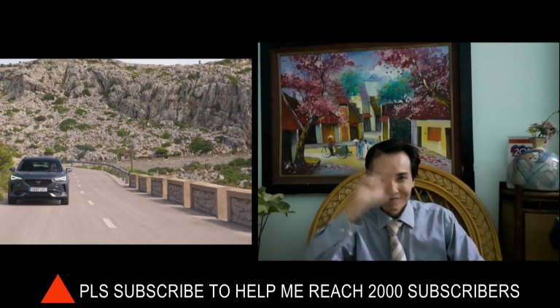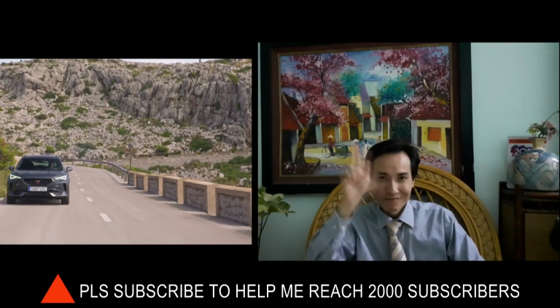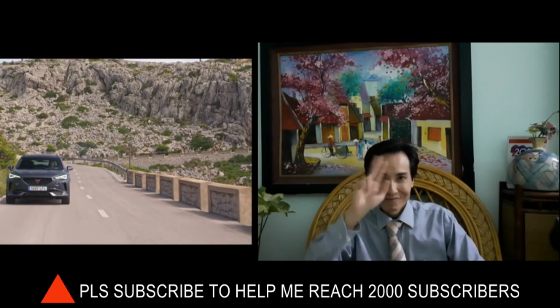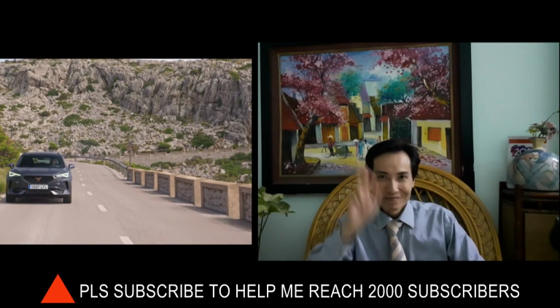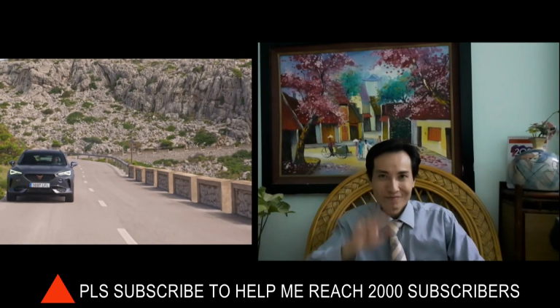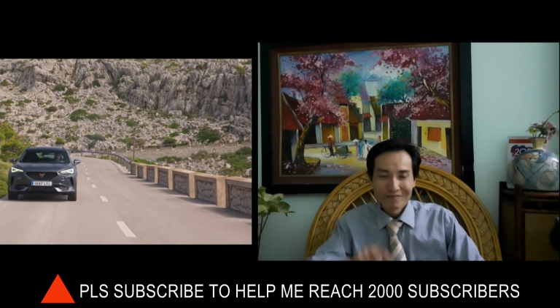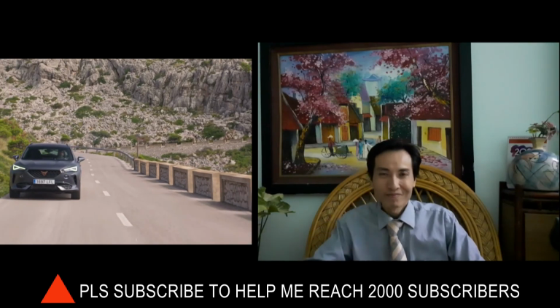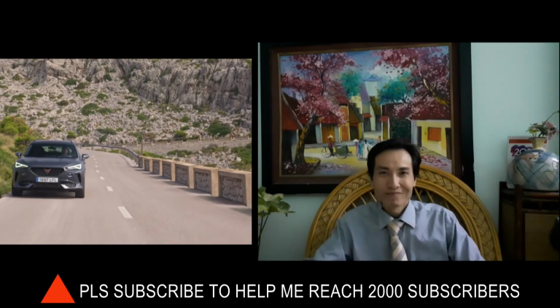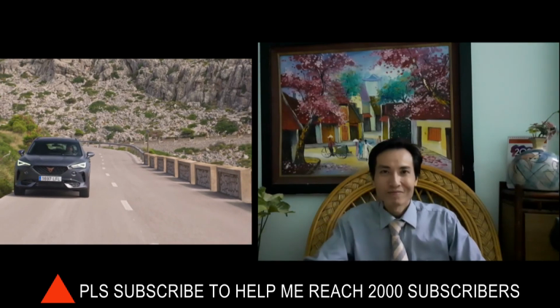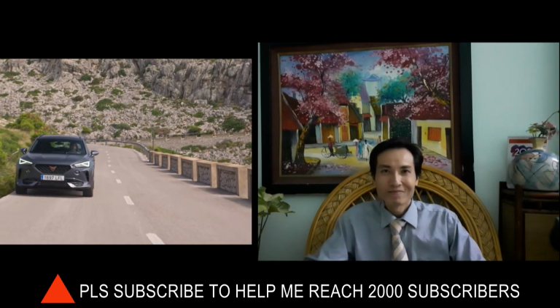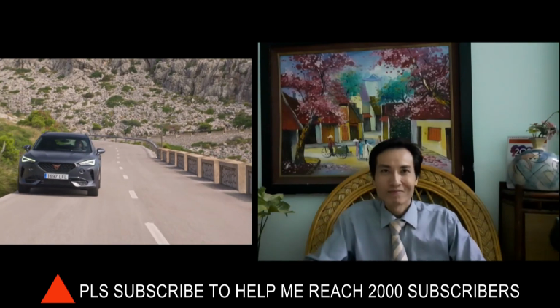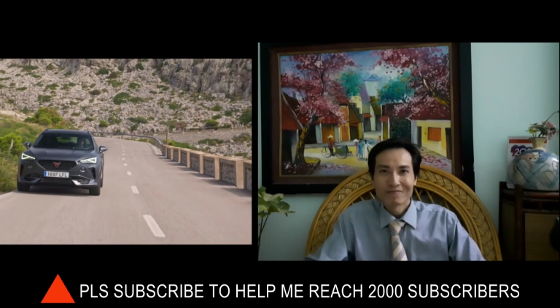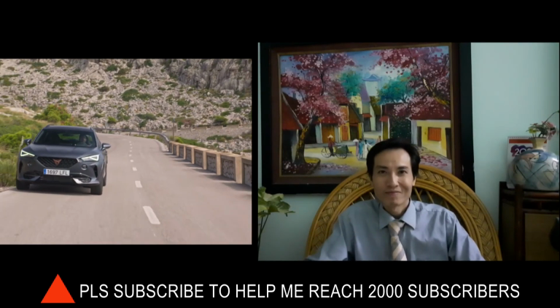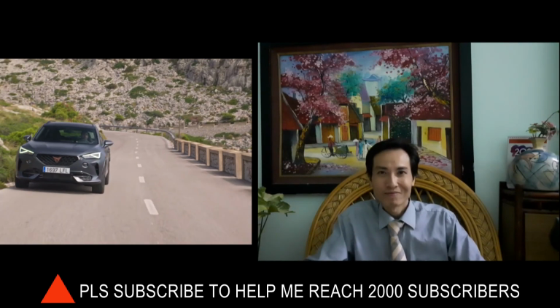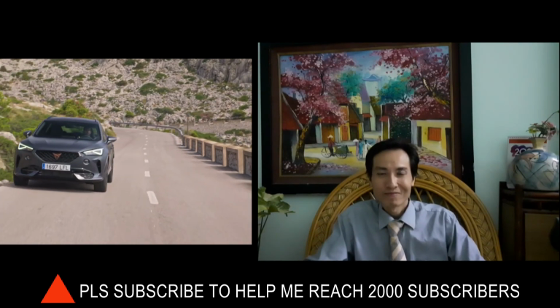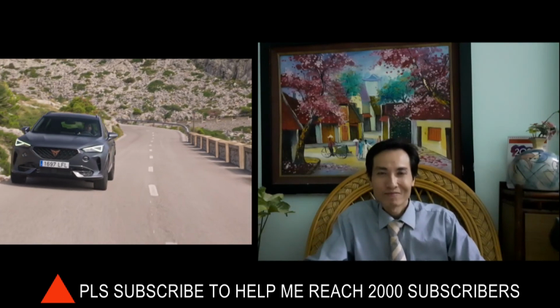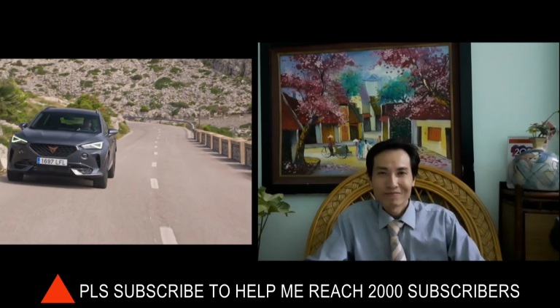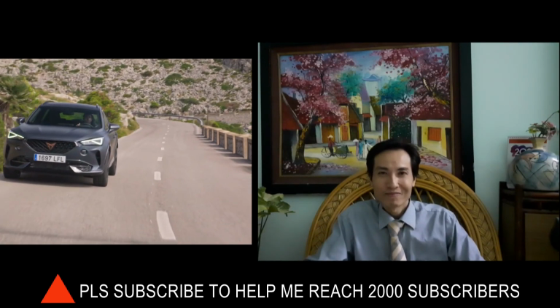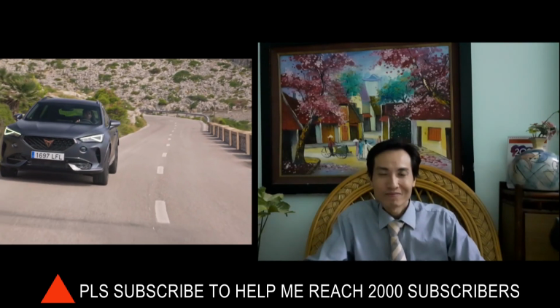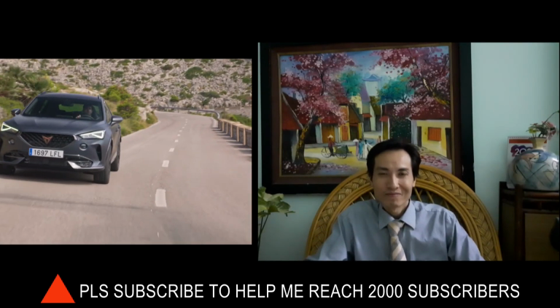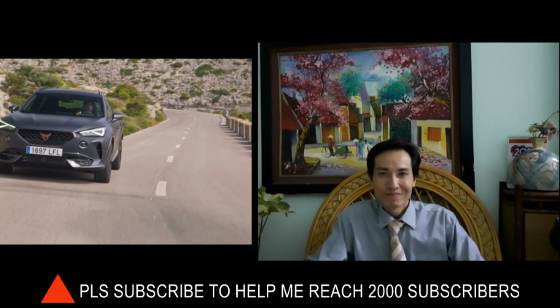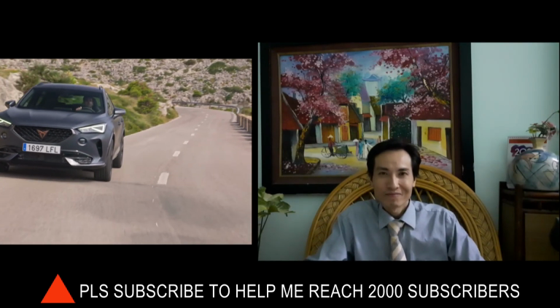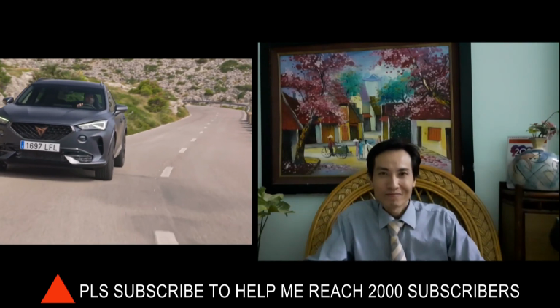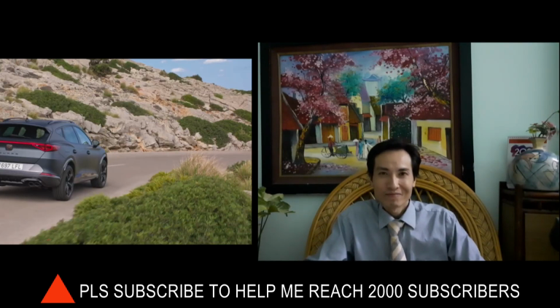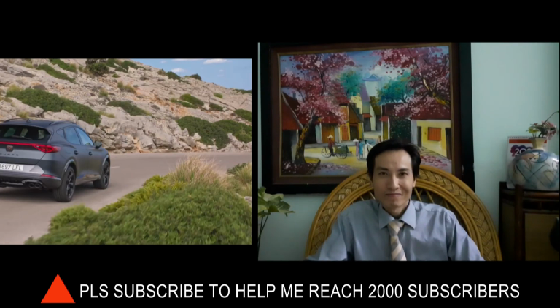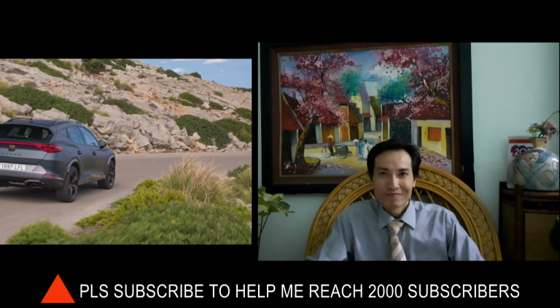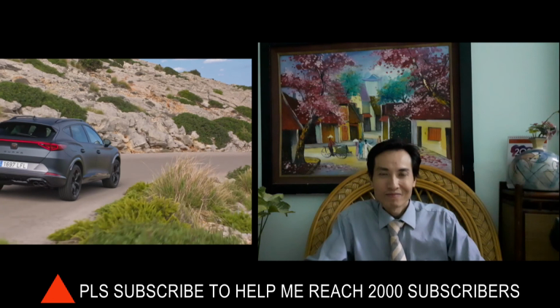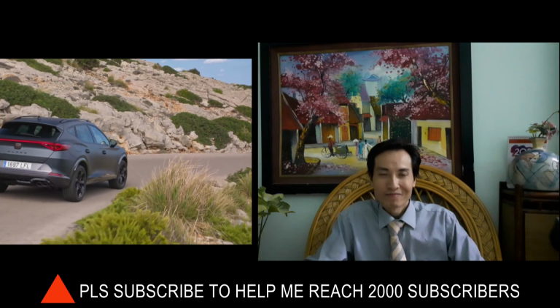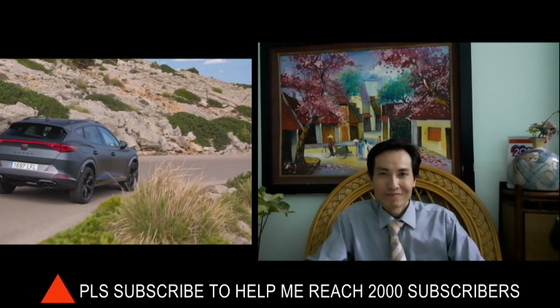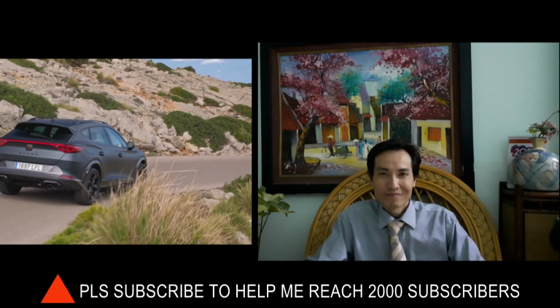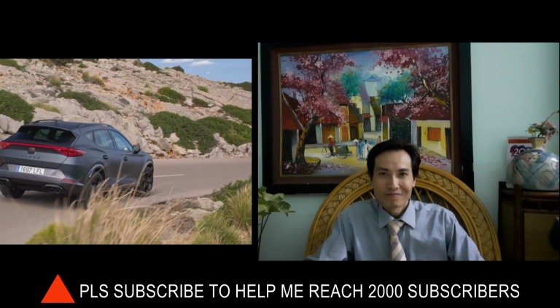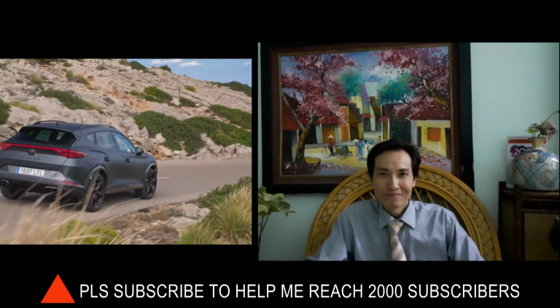I hope you found something interesting watching the video about the Cupra Formentor. Thanks again for watching.